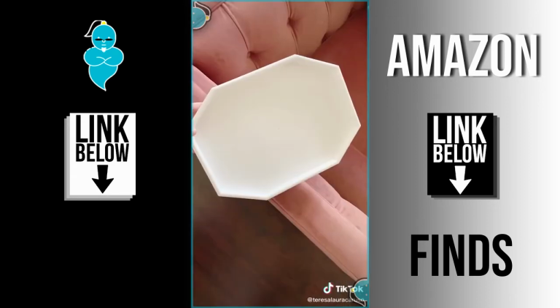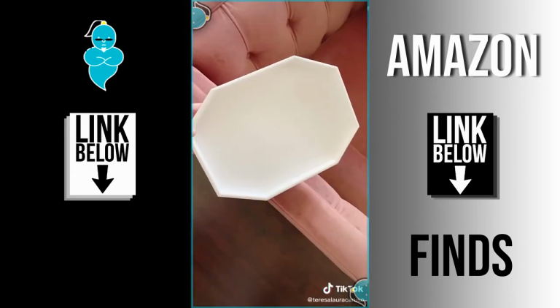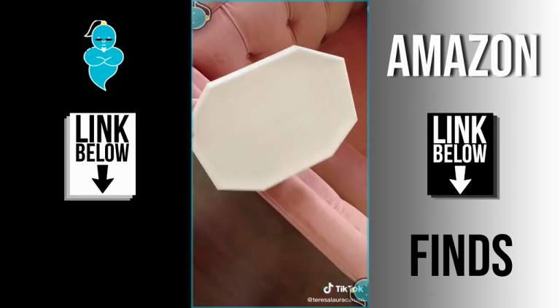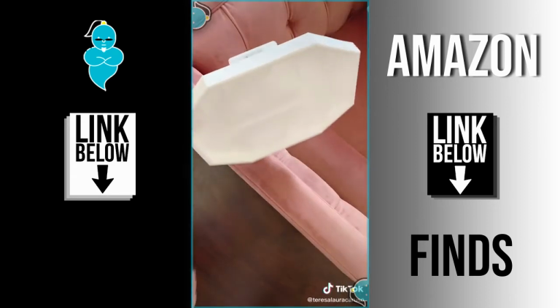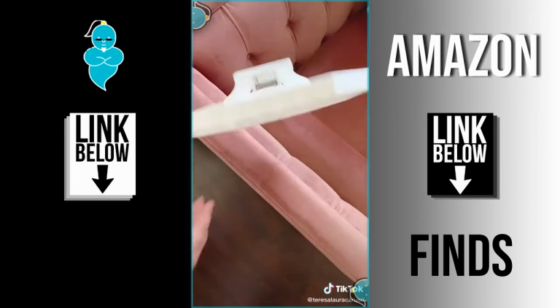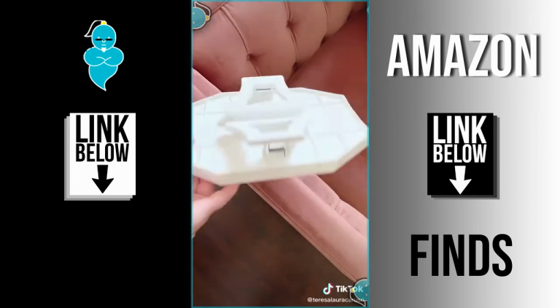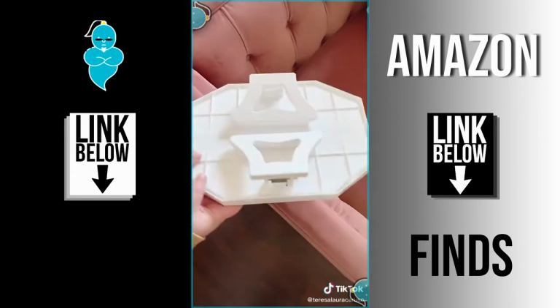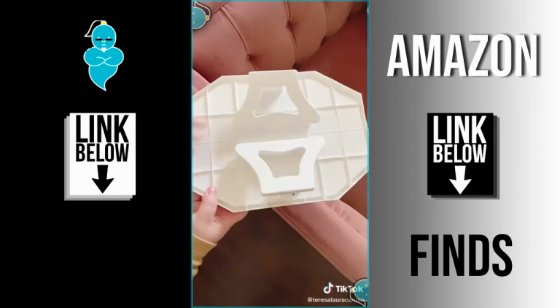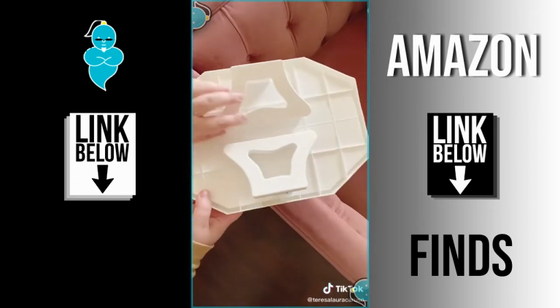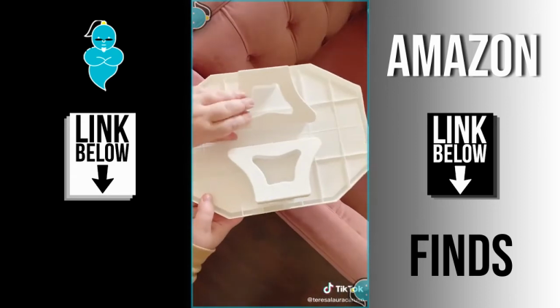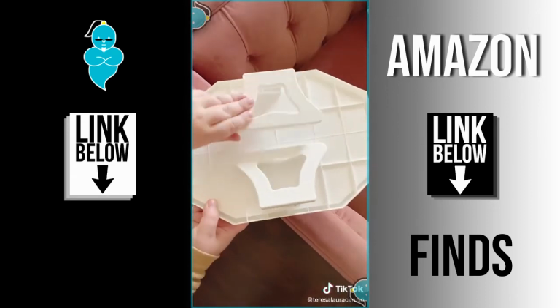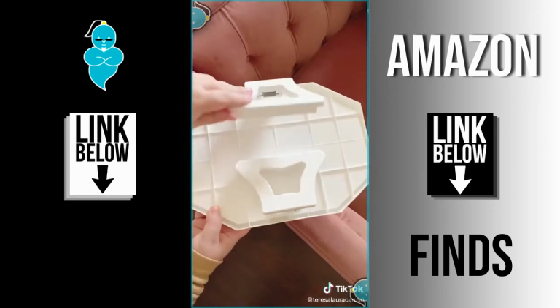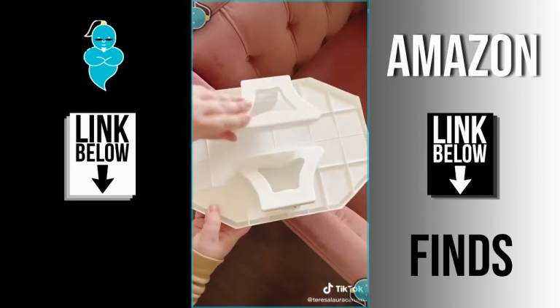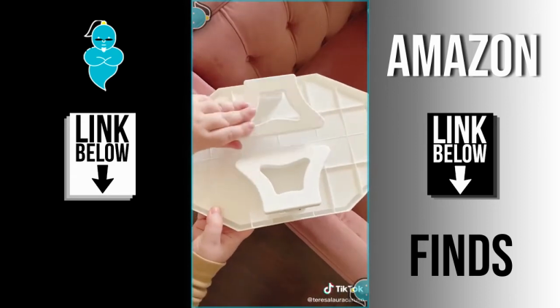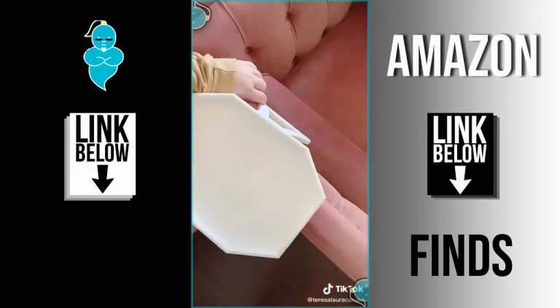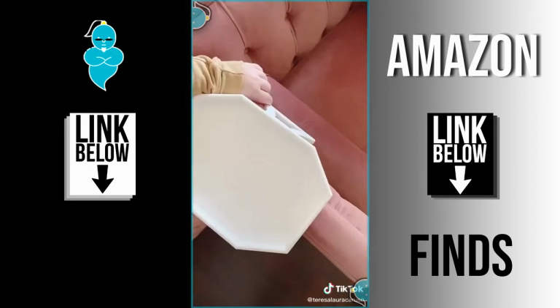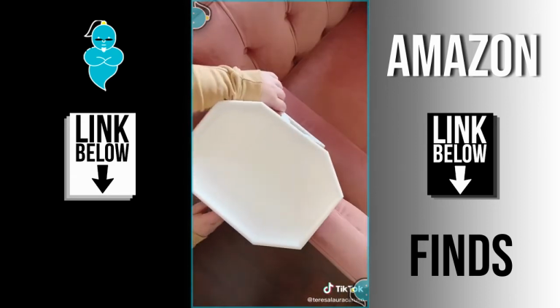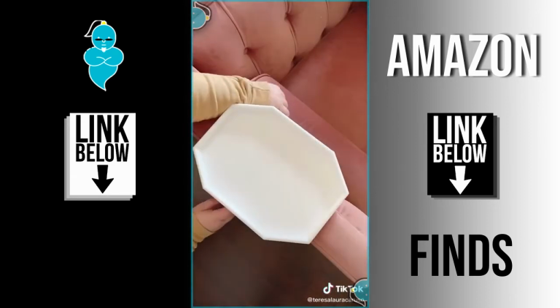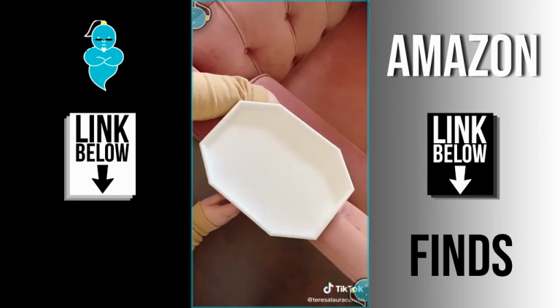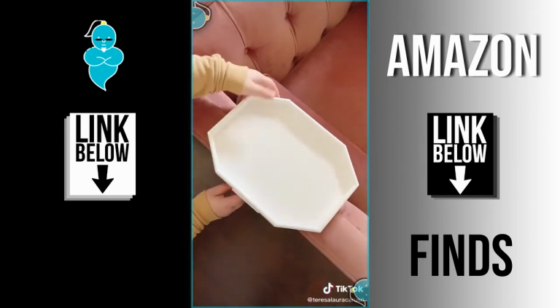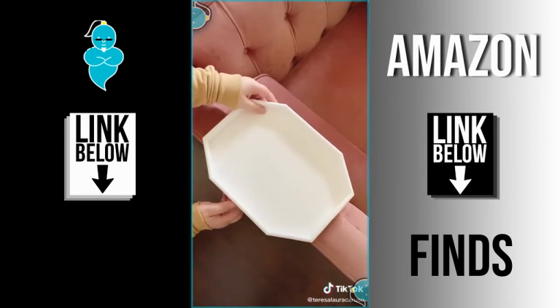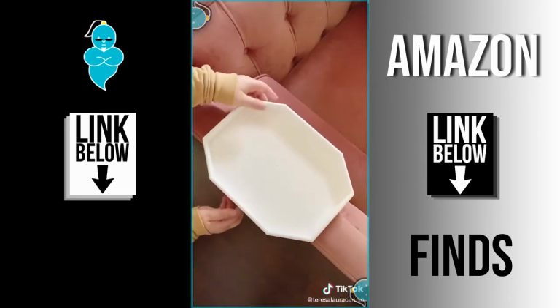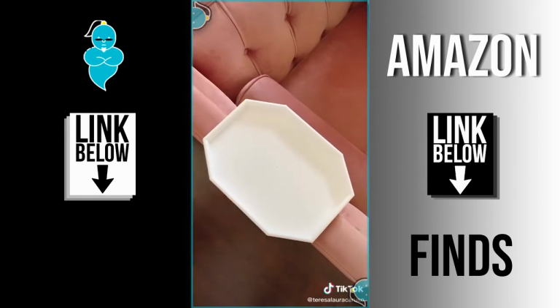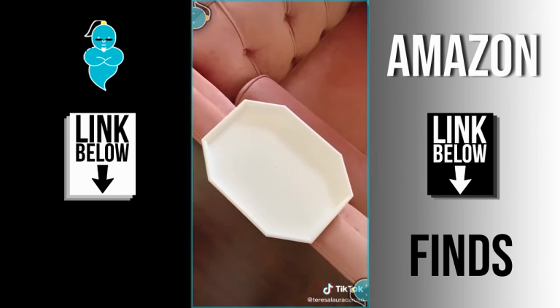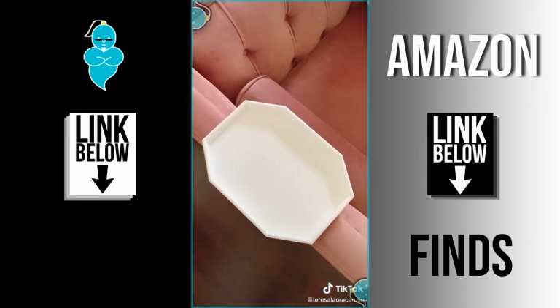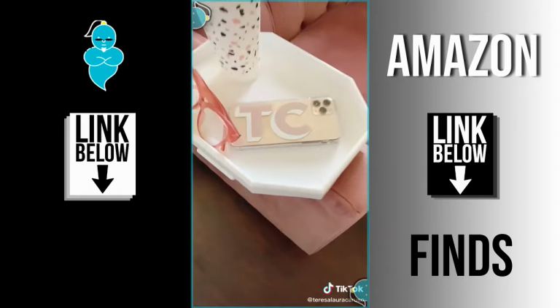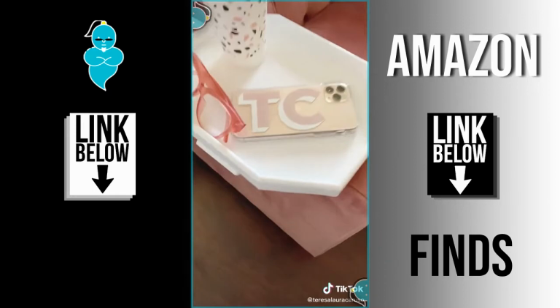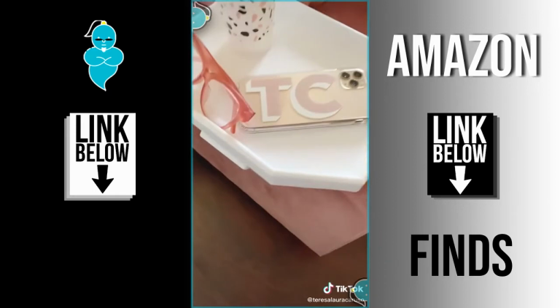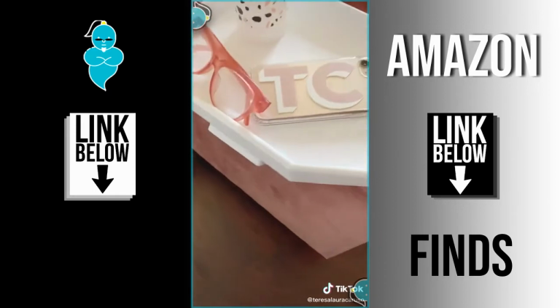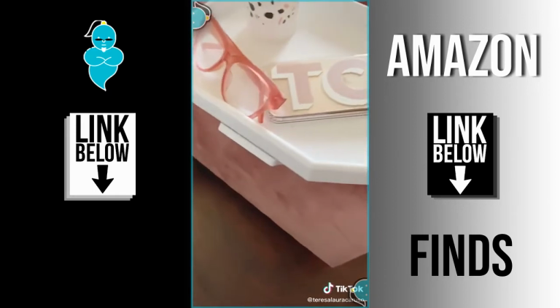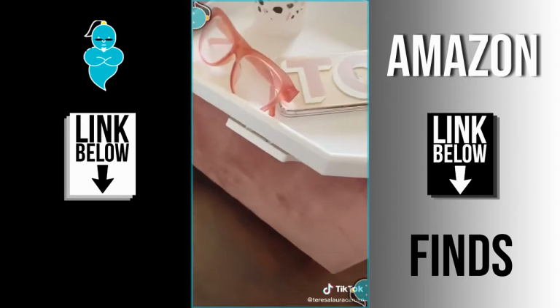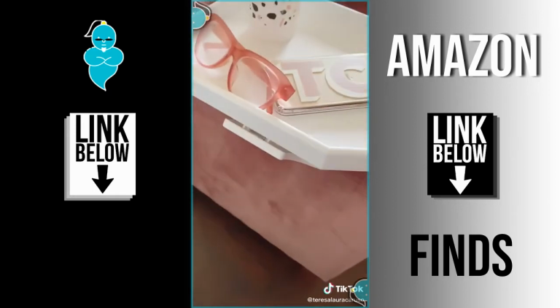Last up is this tray that you can clip to the arm of your couch. It's great if you have limited space in your home and you can keep everything you need nearby.